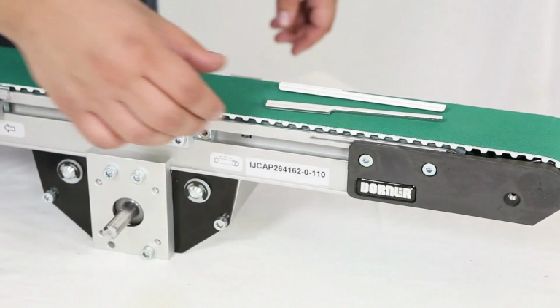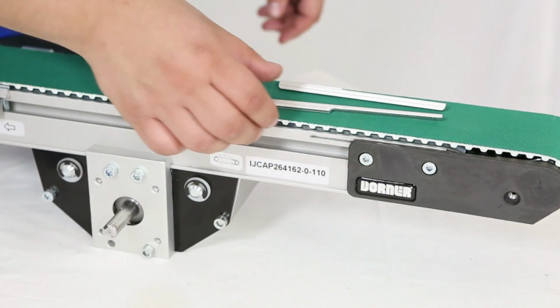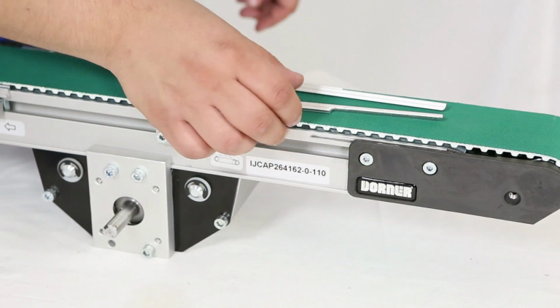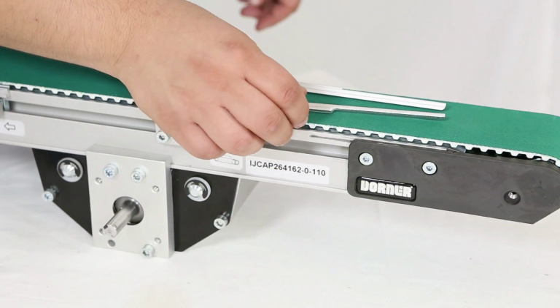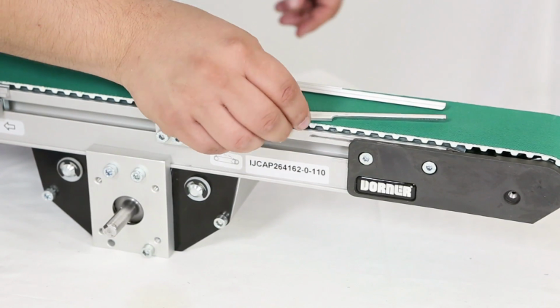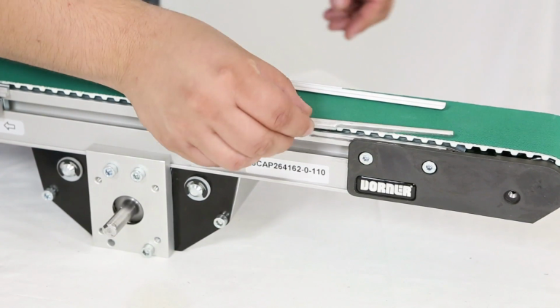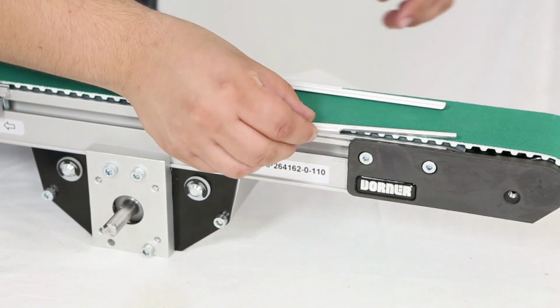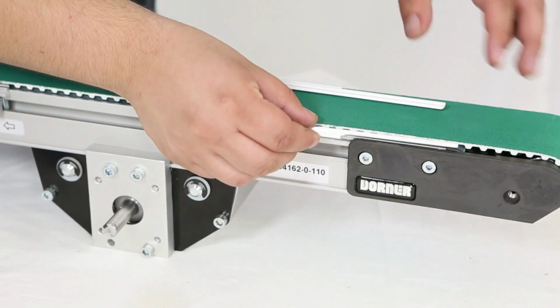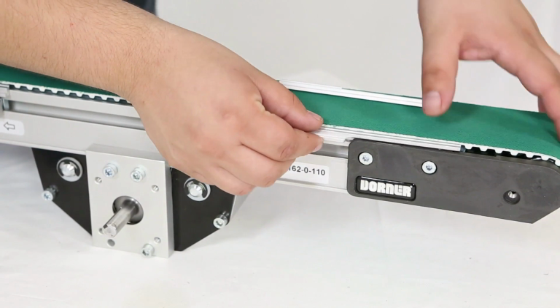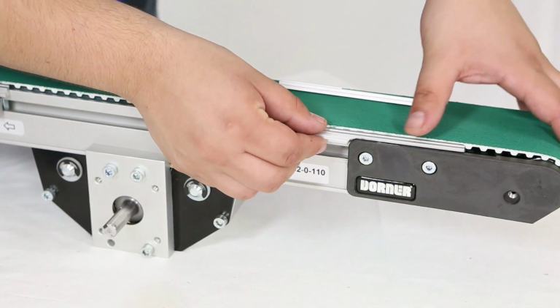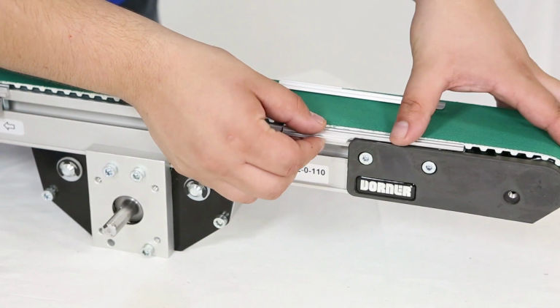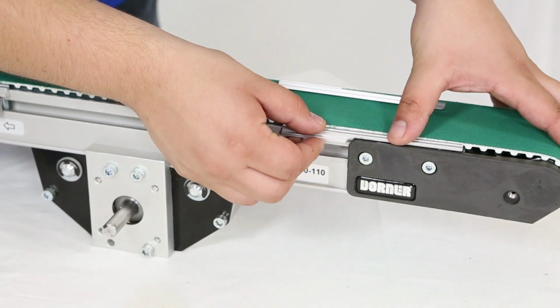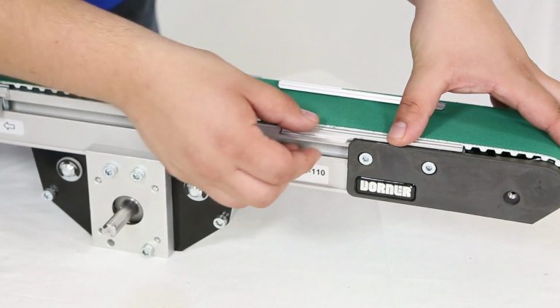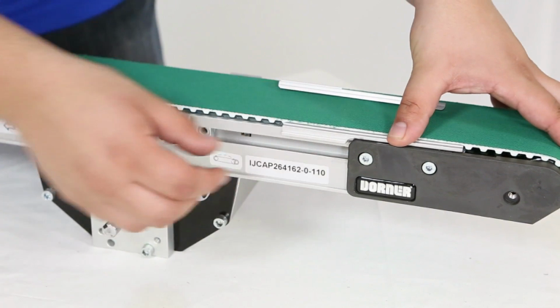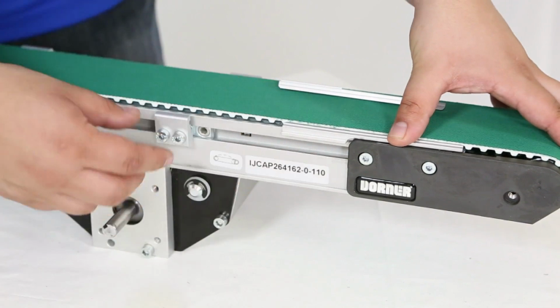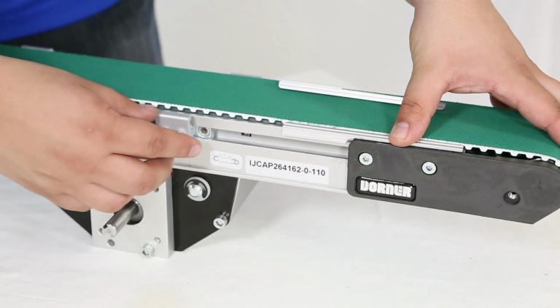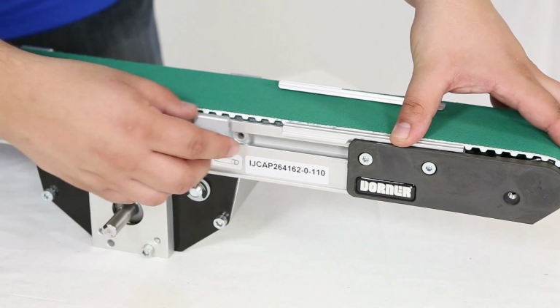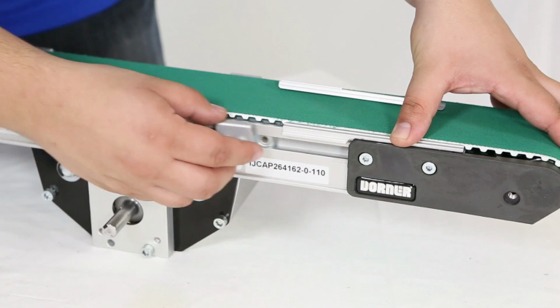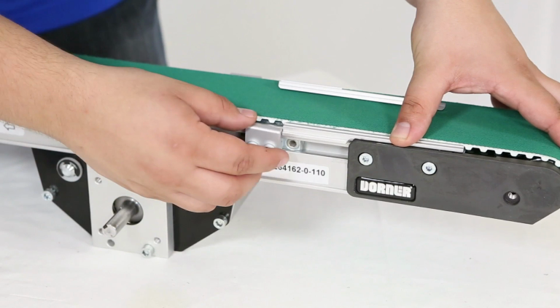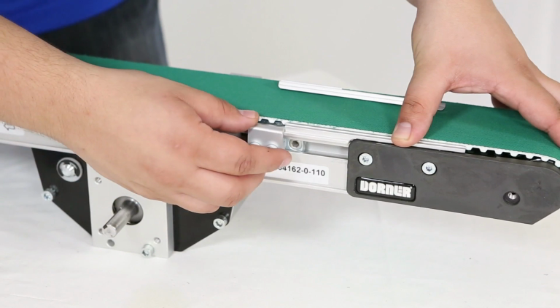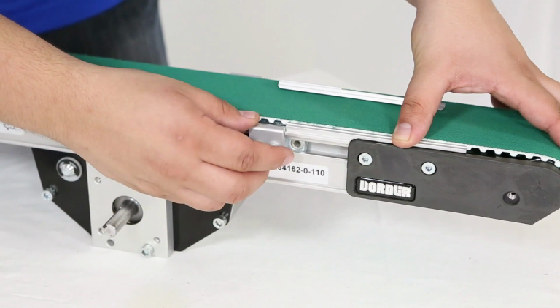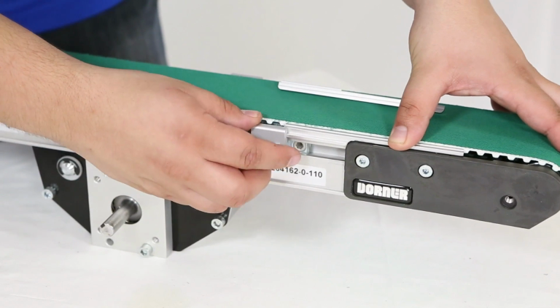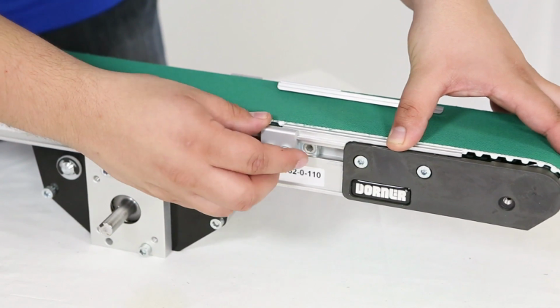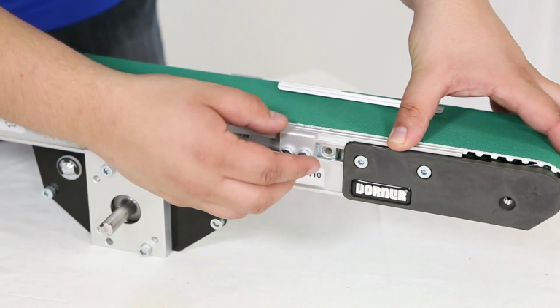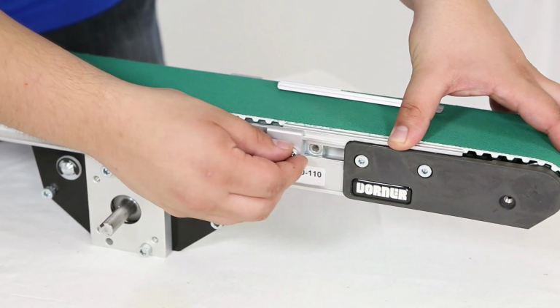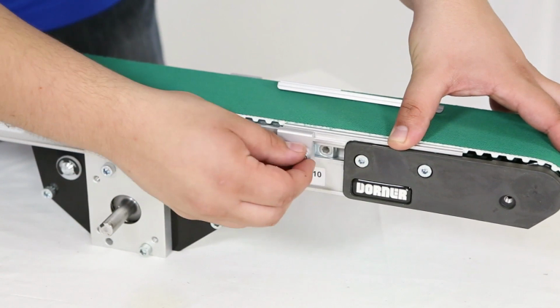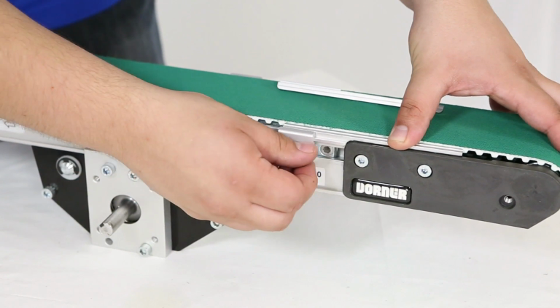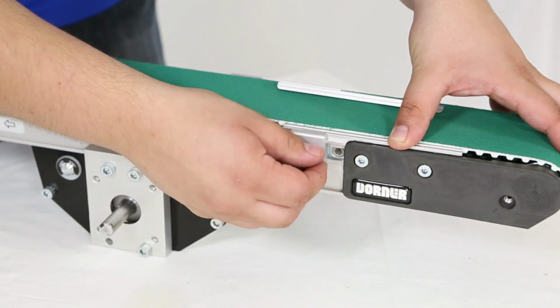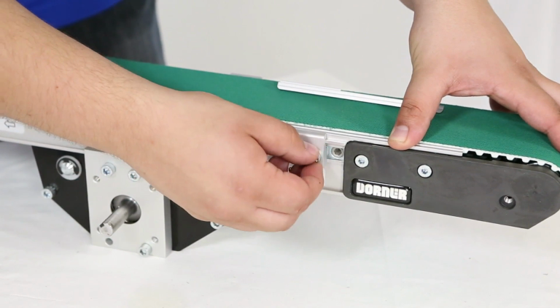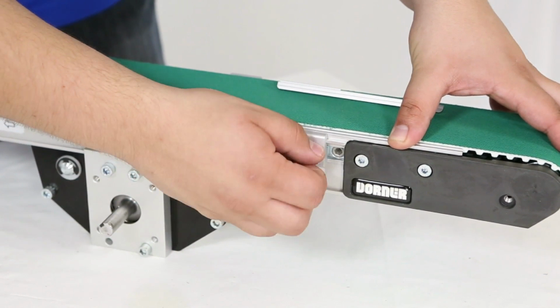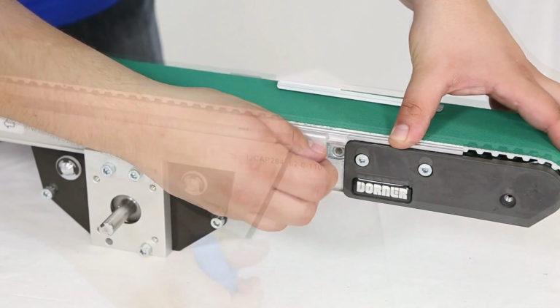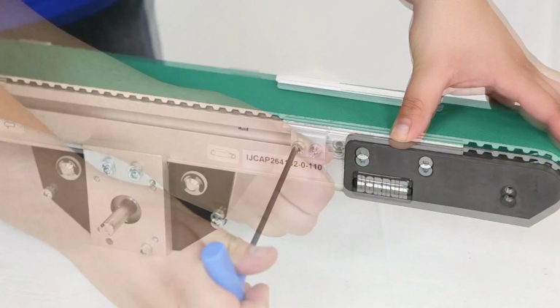Replace the belt guides. And lastly, replace the clamp plates.